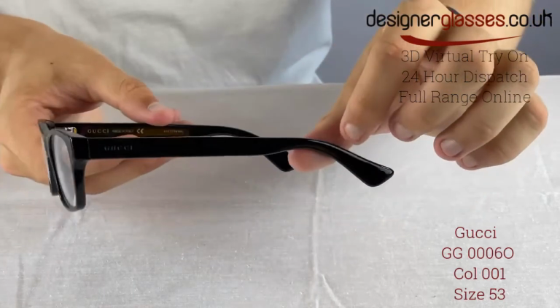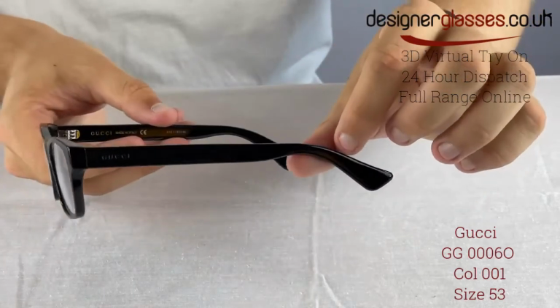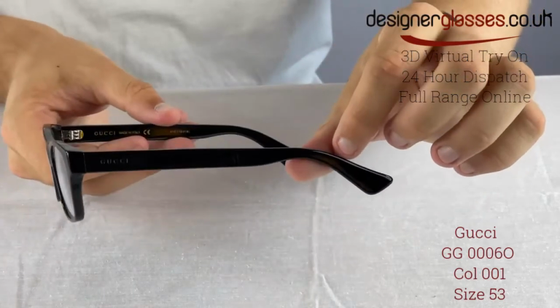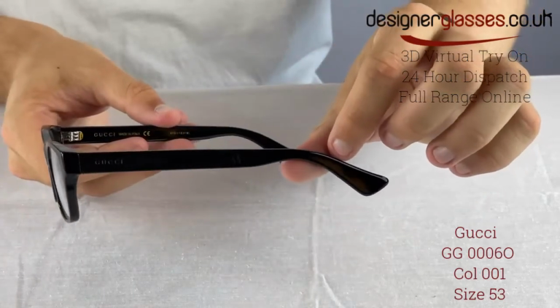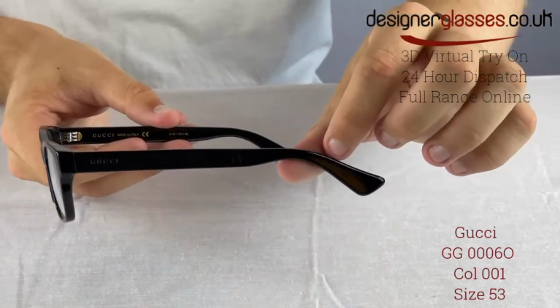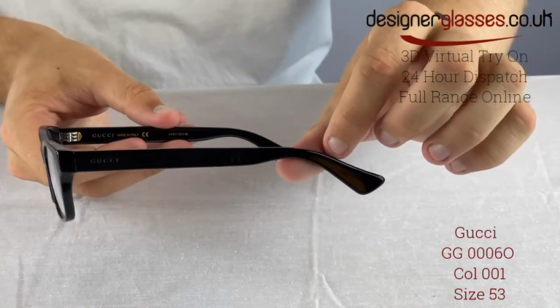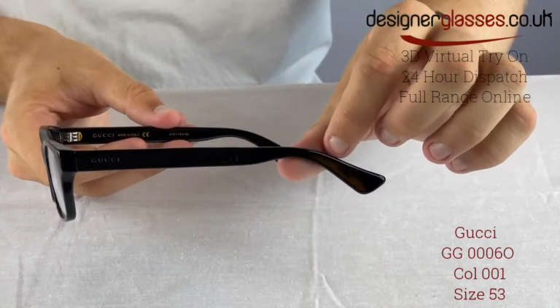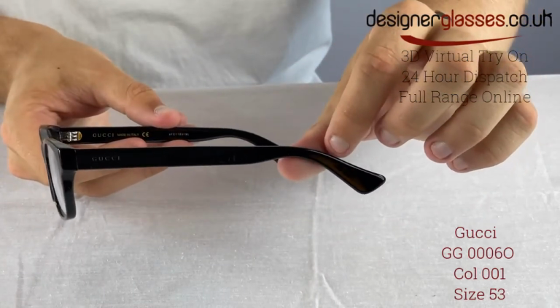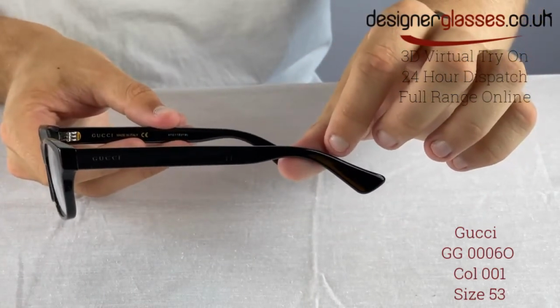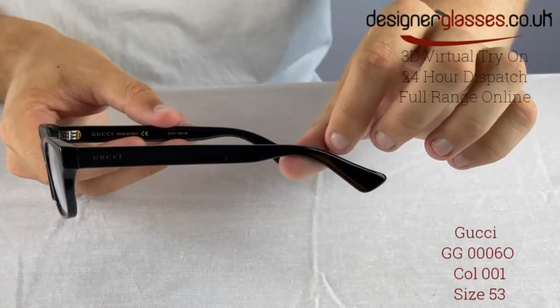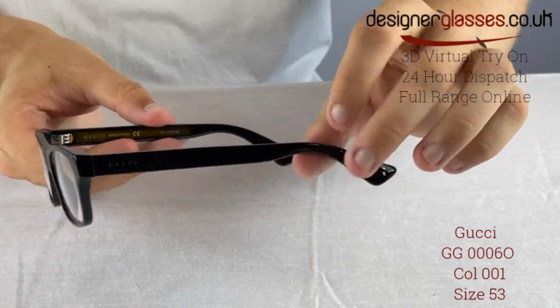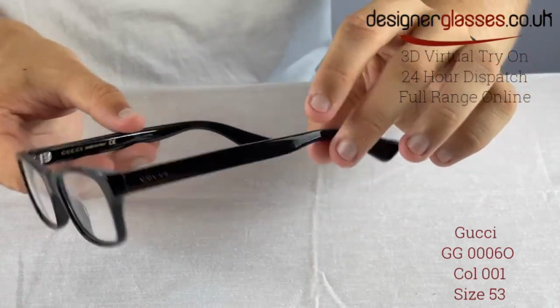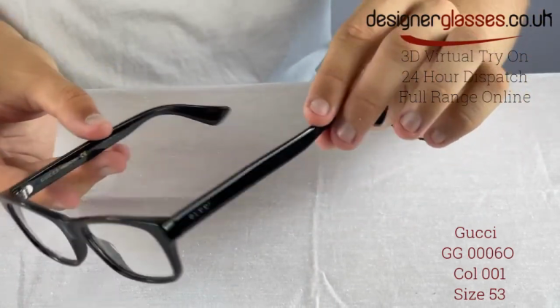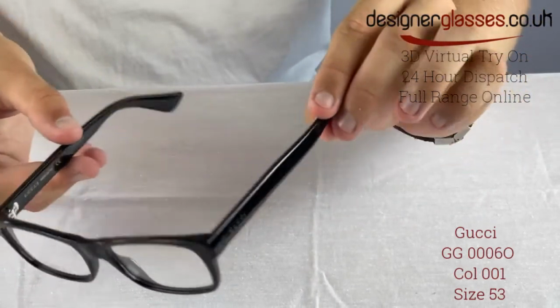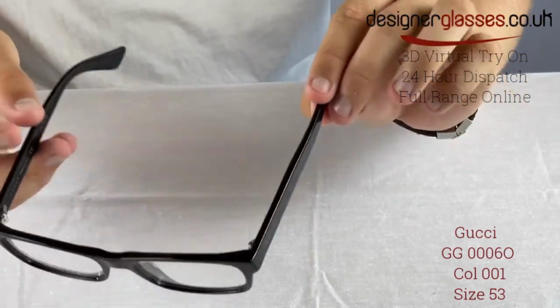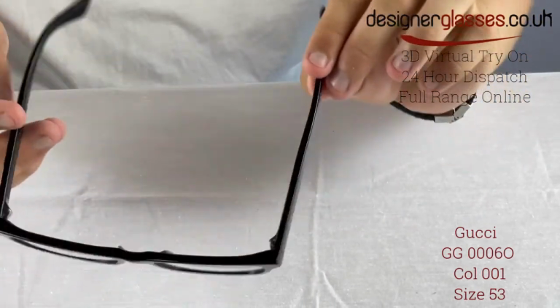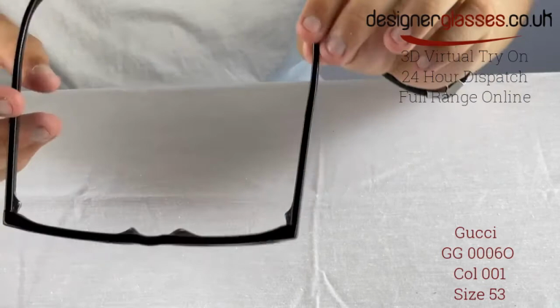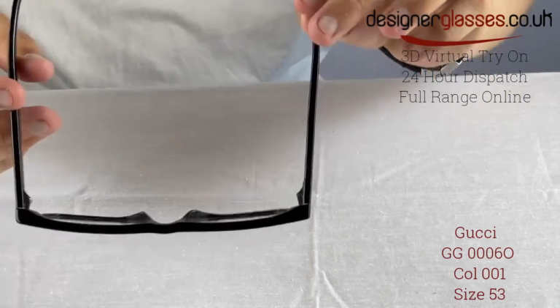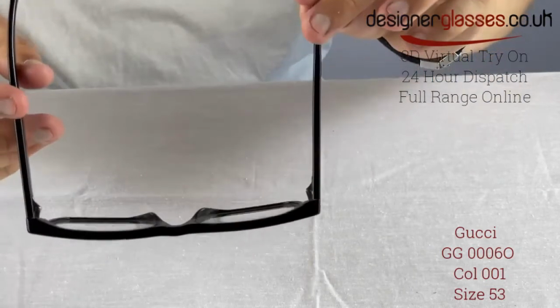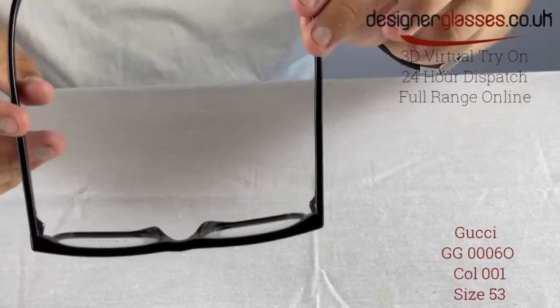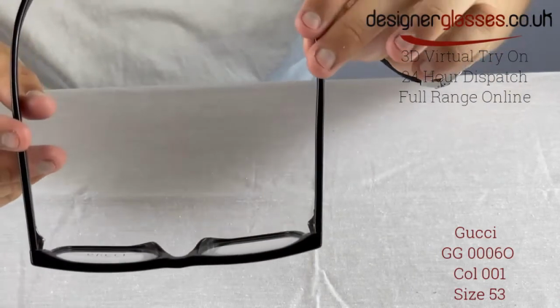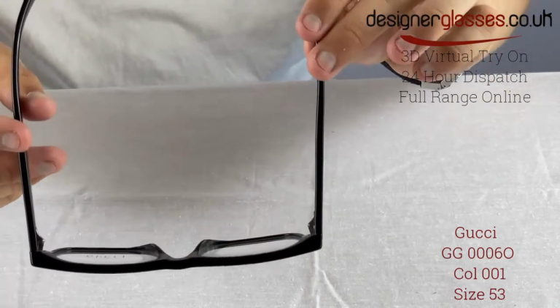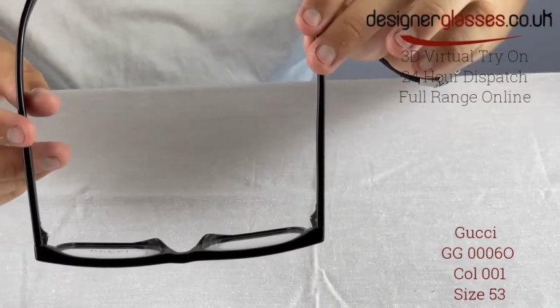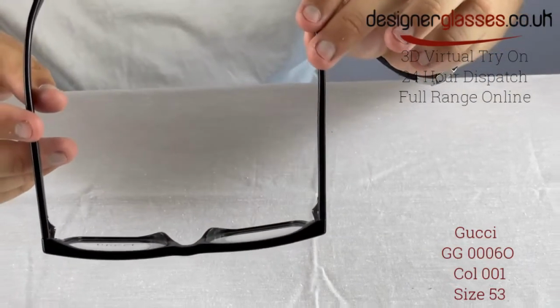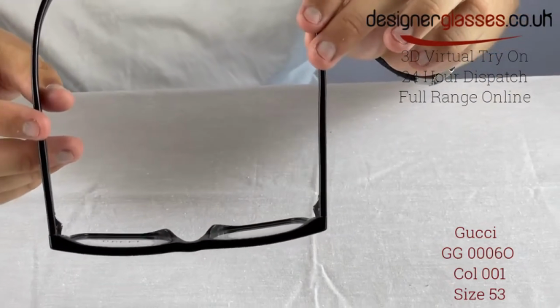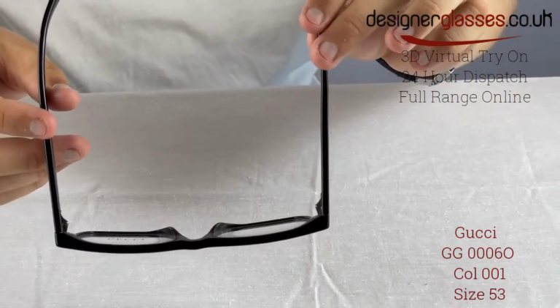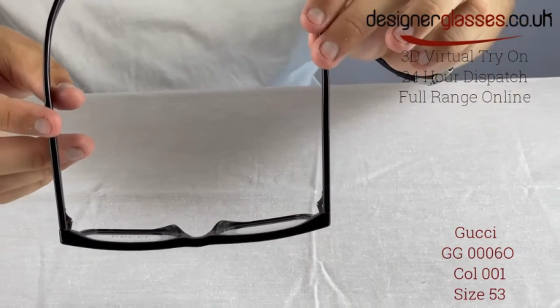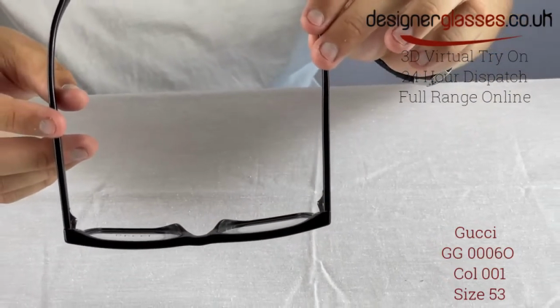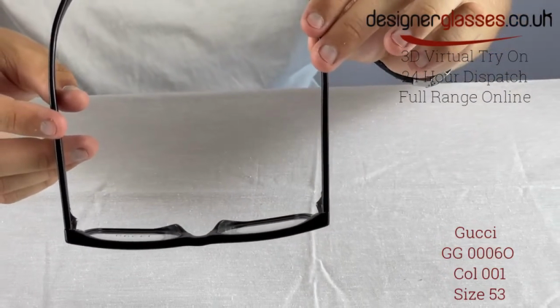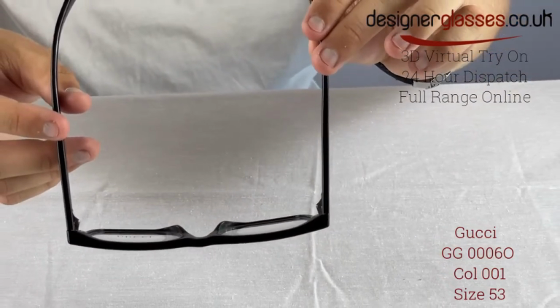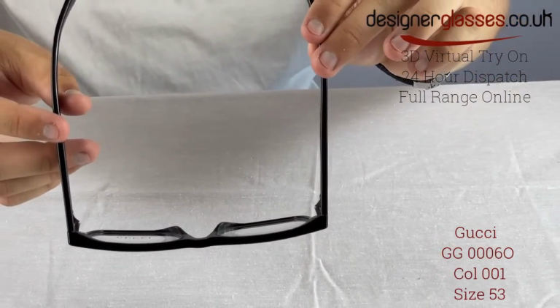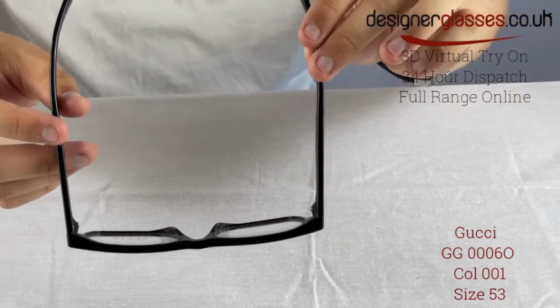These frames are perfect for wearing day-to-day and stylish enough to wear for black tie events, making them the perfect all-round eyewear.